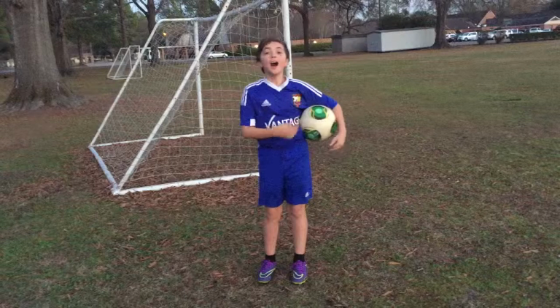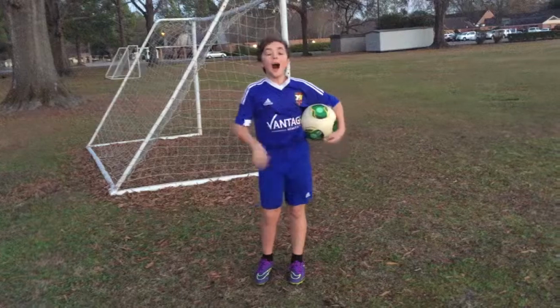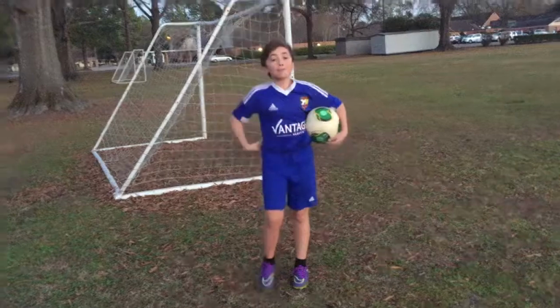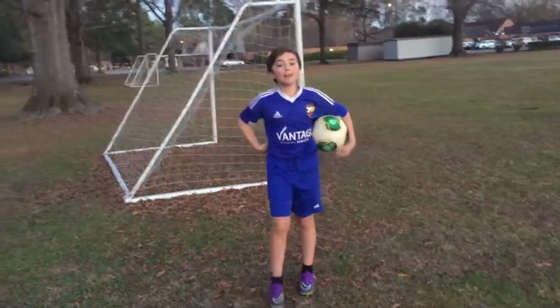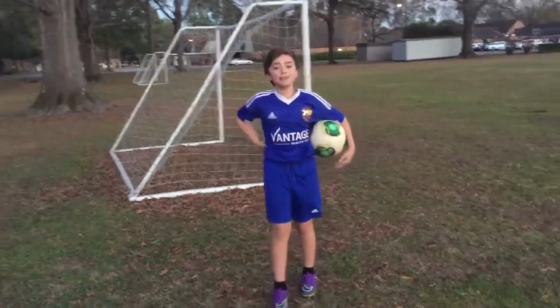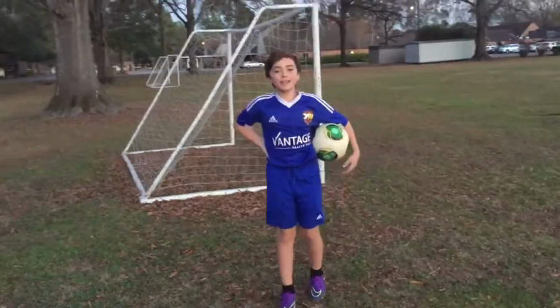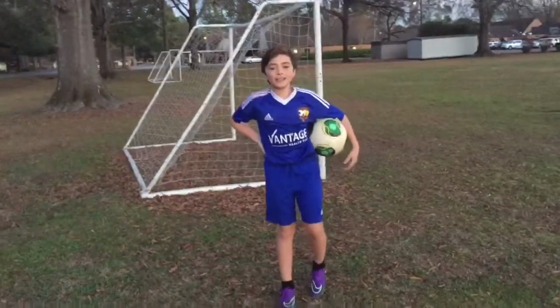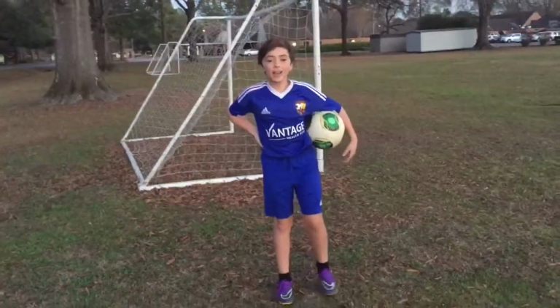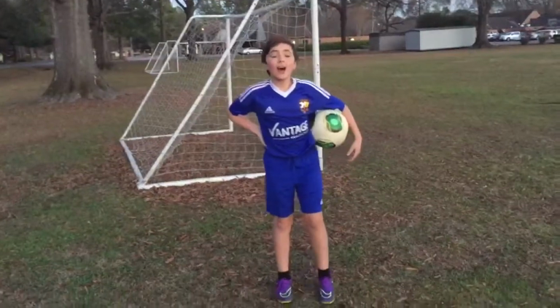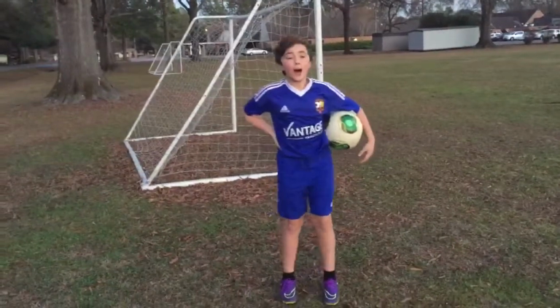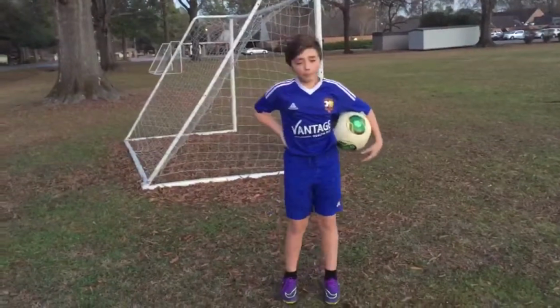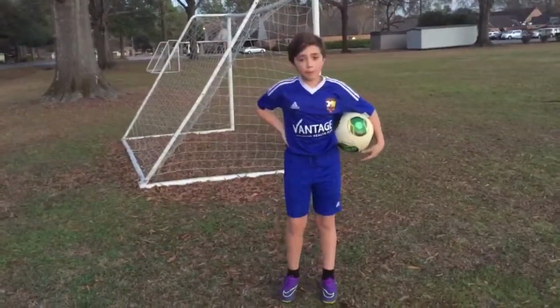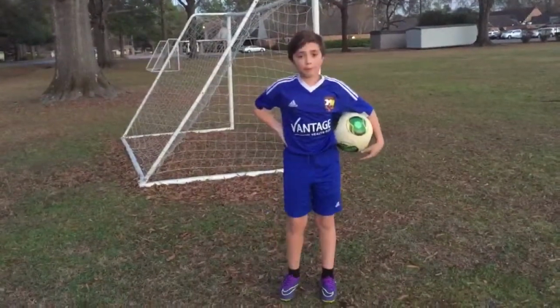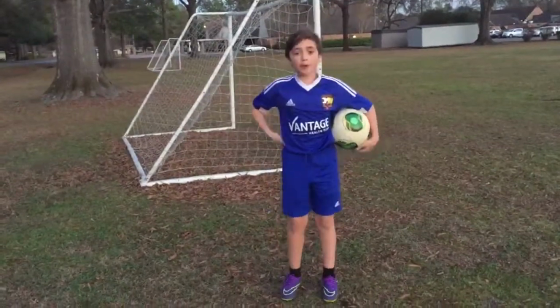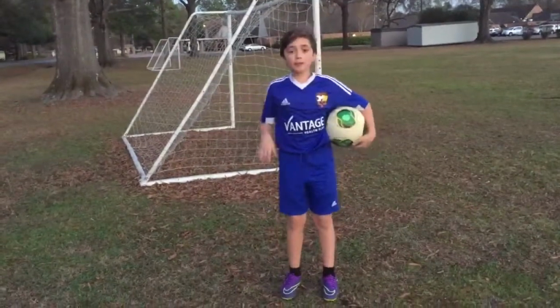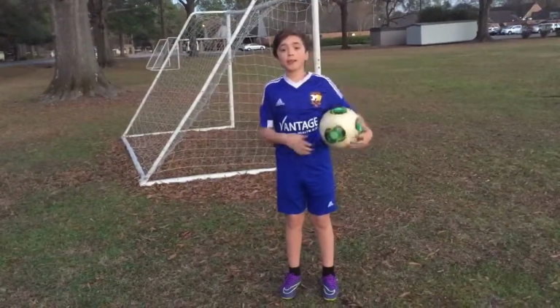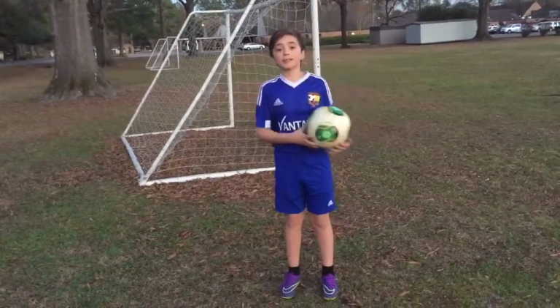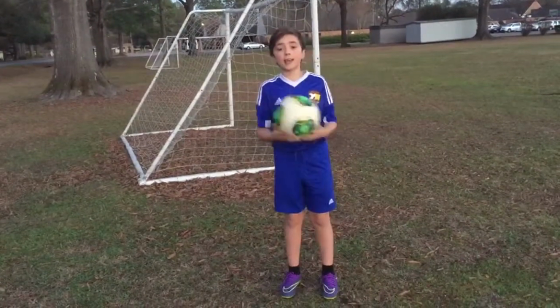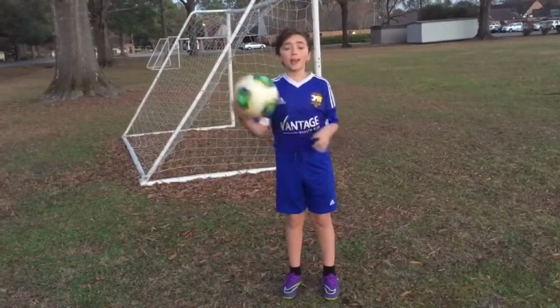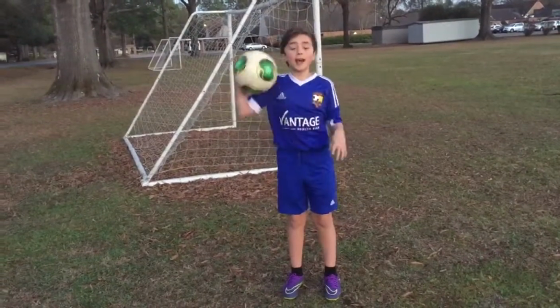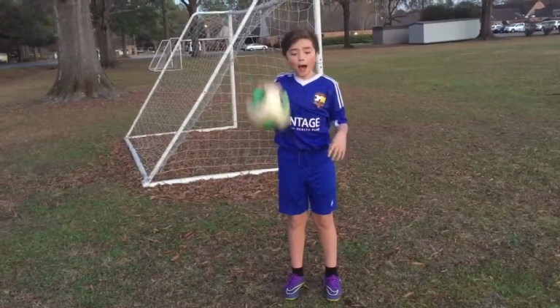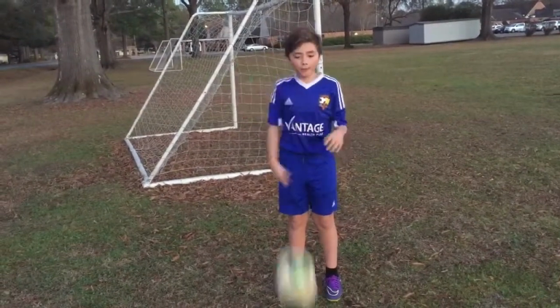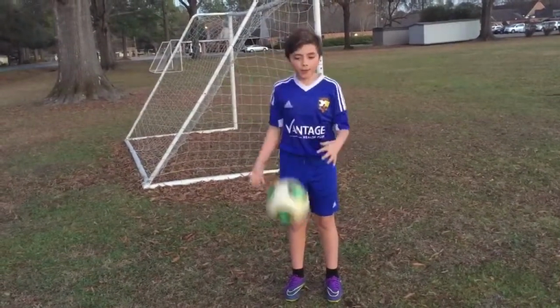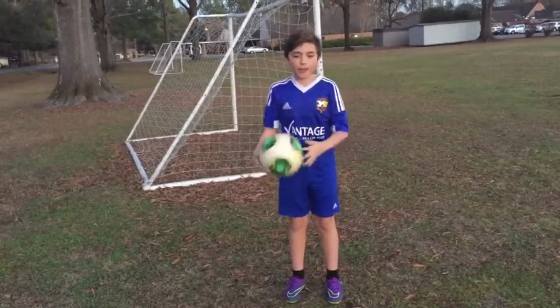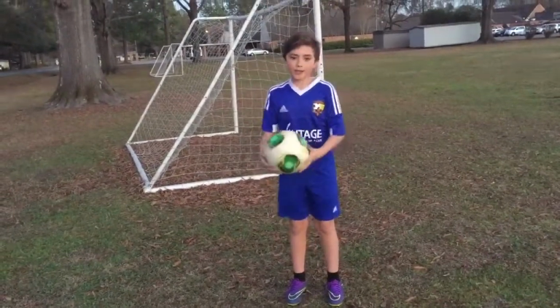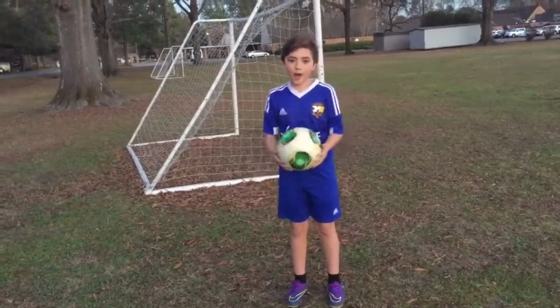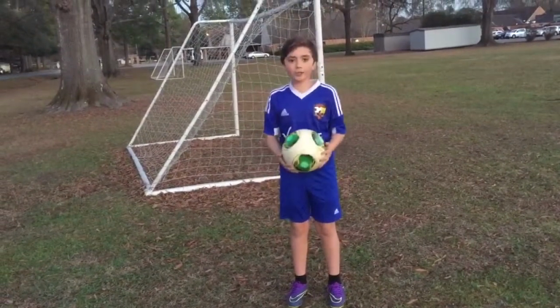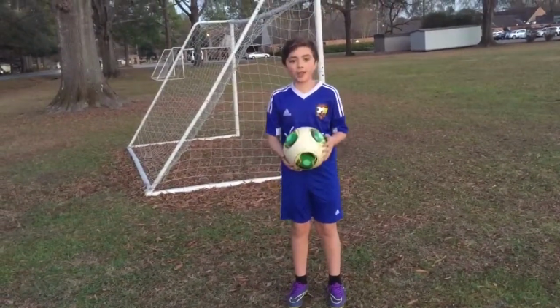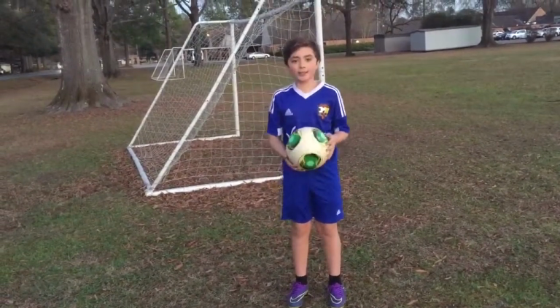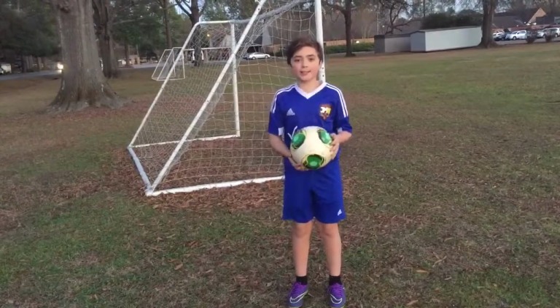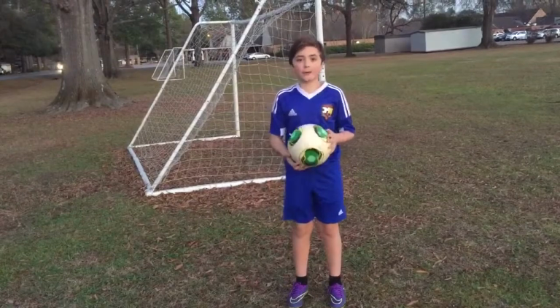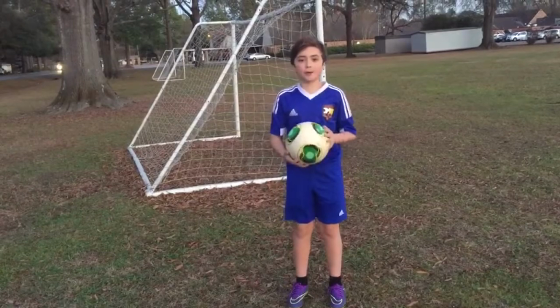Hi, my name is Danny Say. I'm from Over Oaks, and today I'm doing the Soccer Science Experiment.